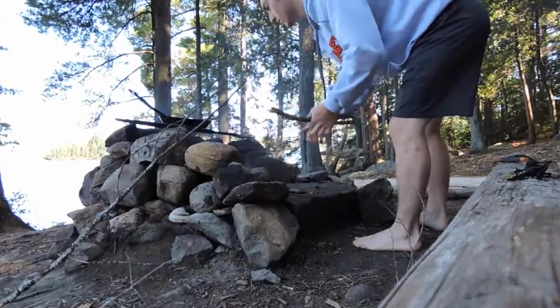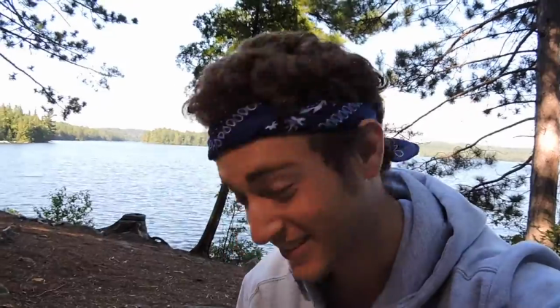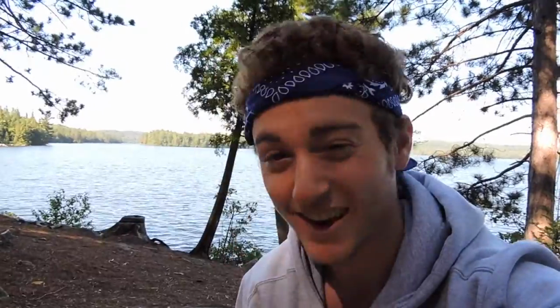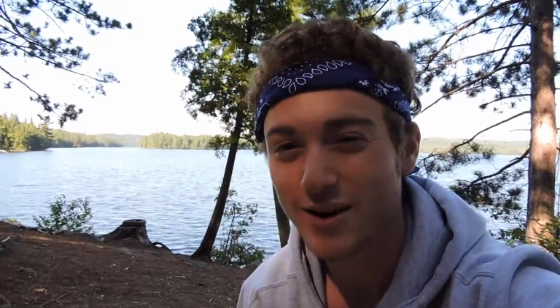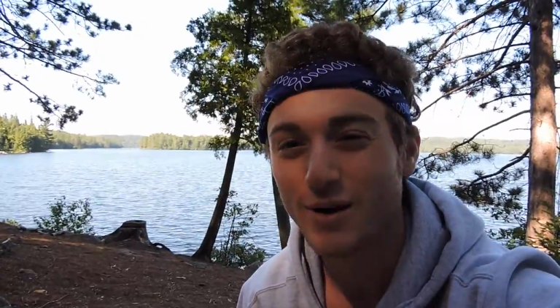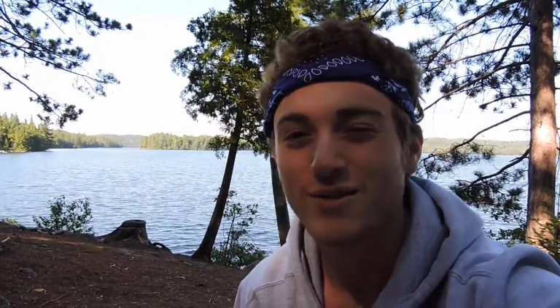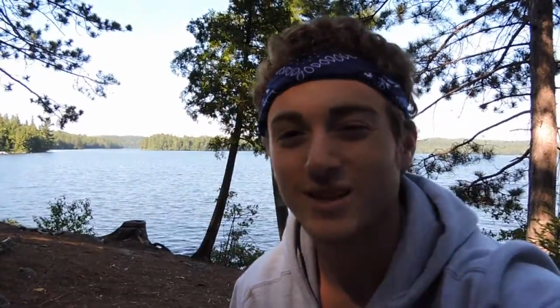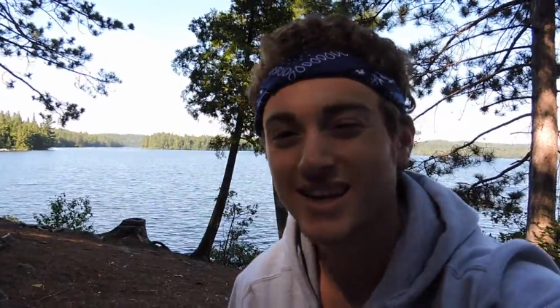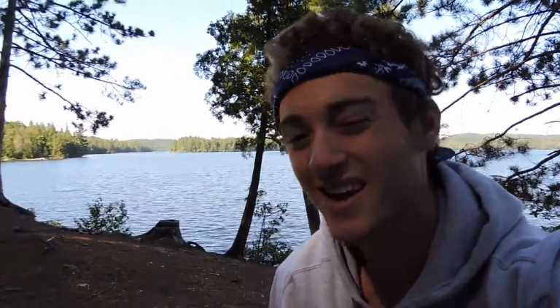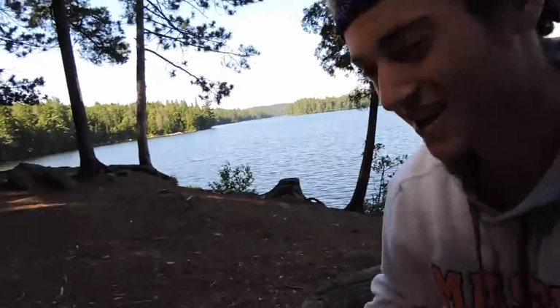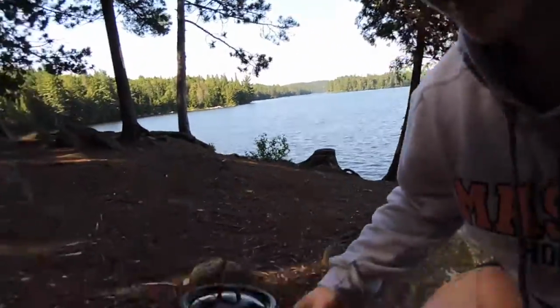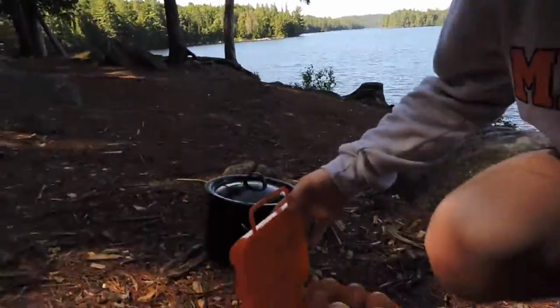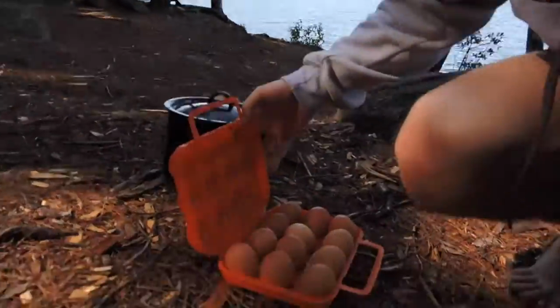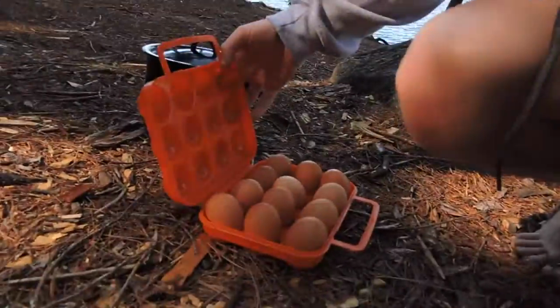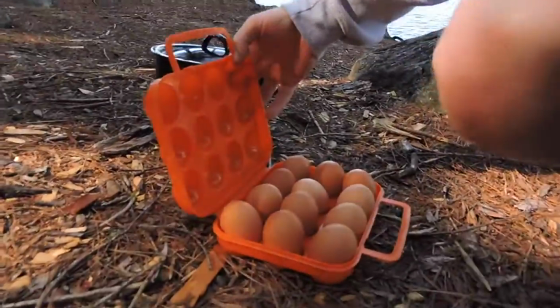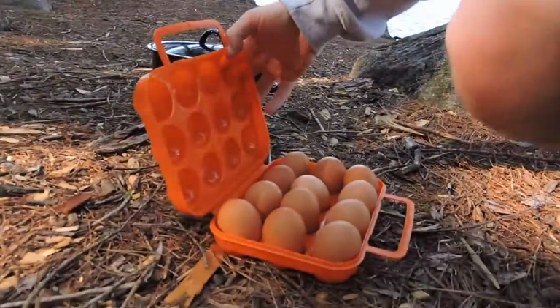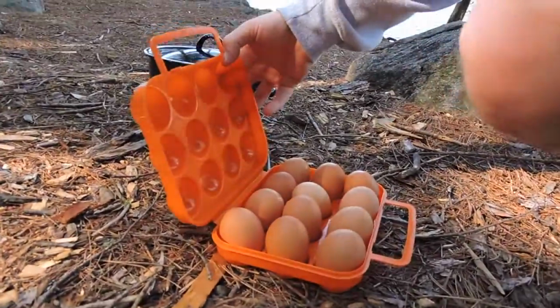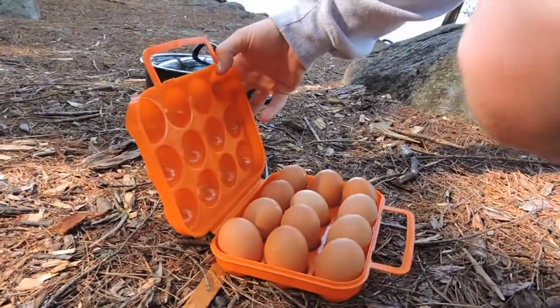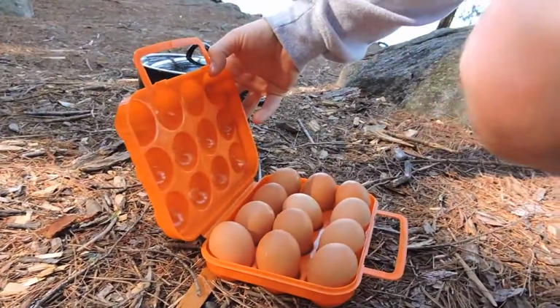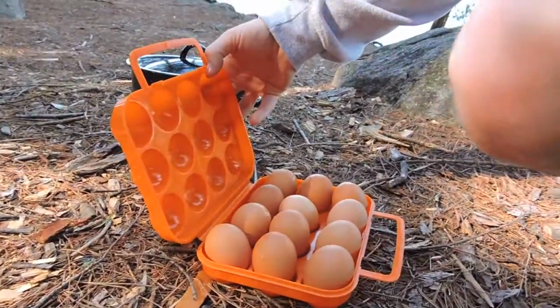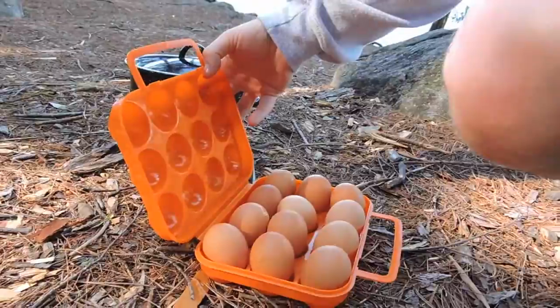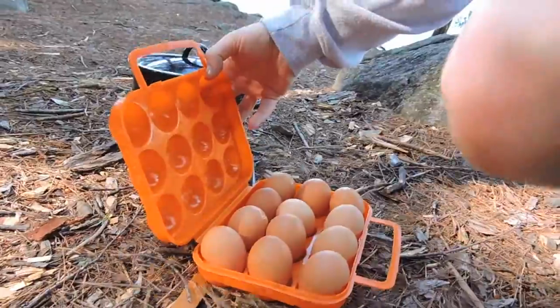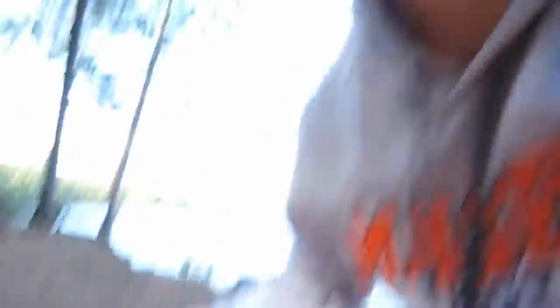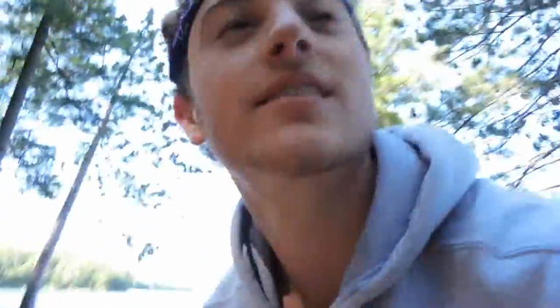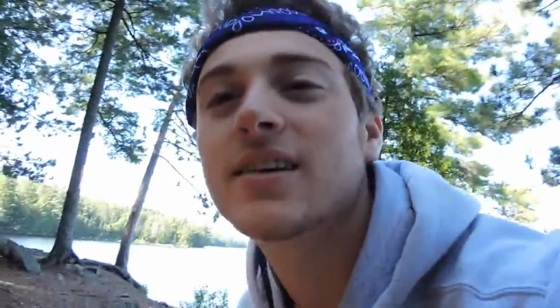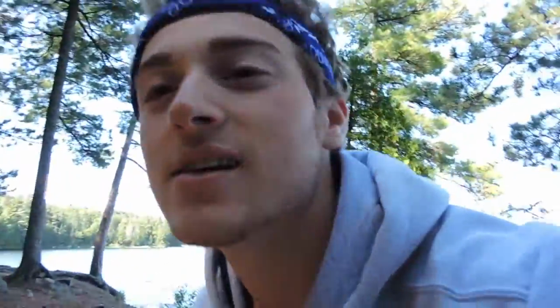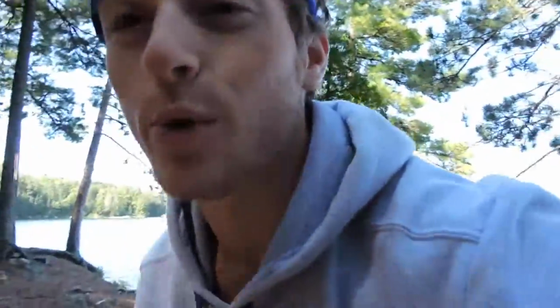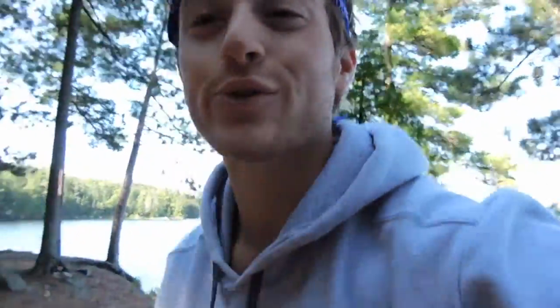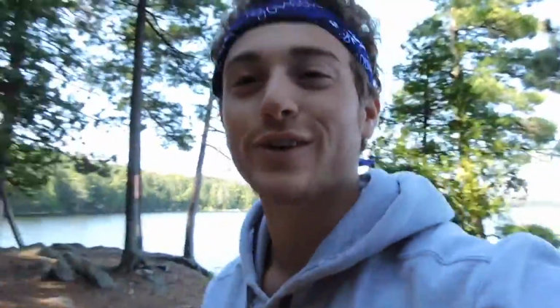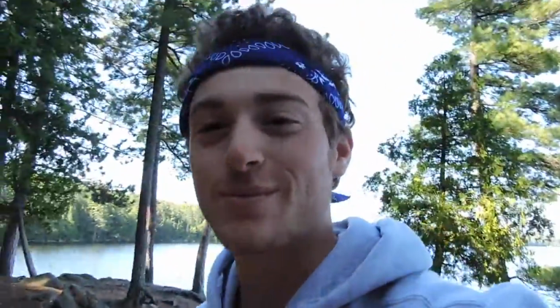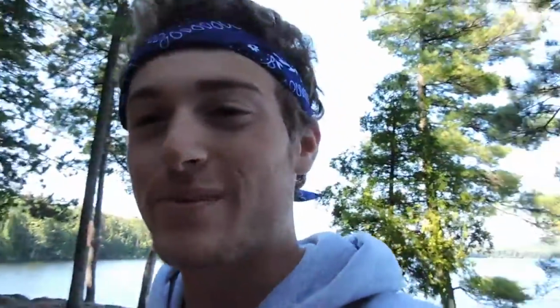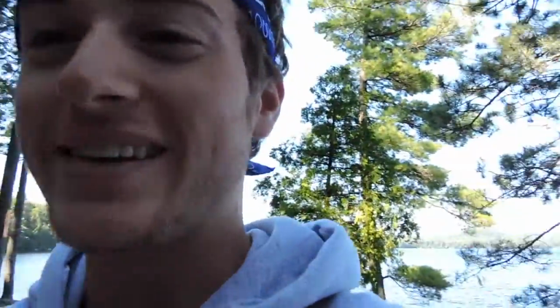Day one breakfast plan: eggs. Mario's cooking up some bacon.